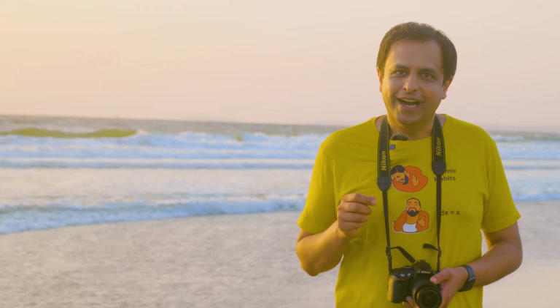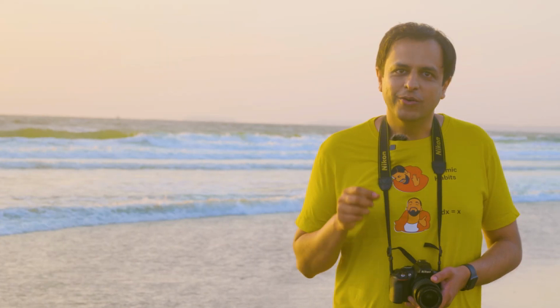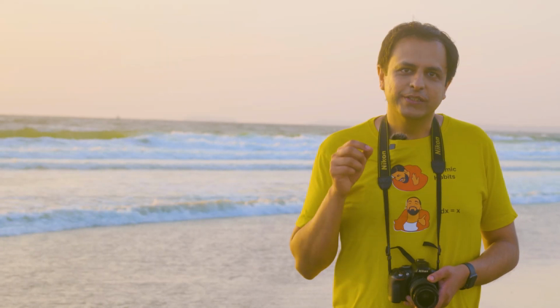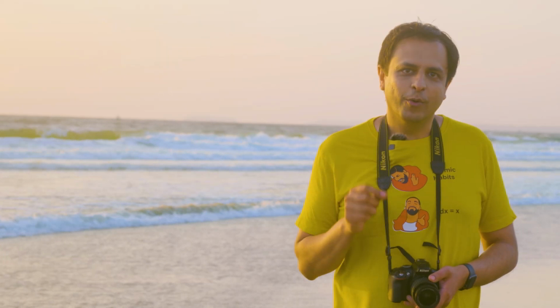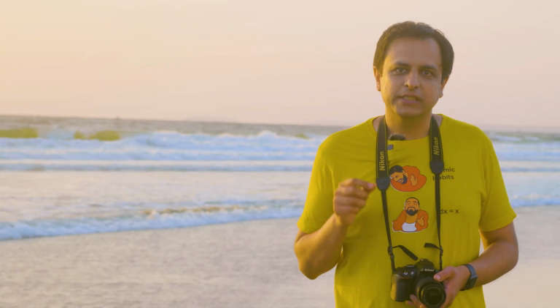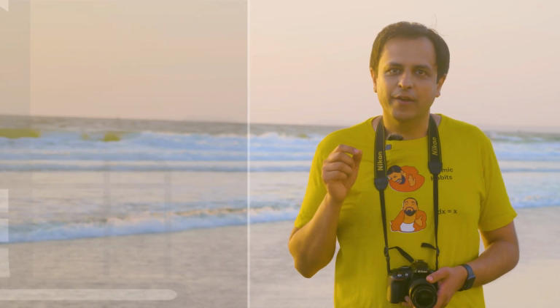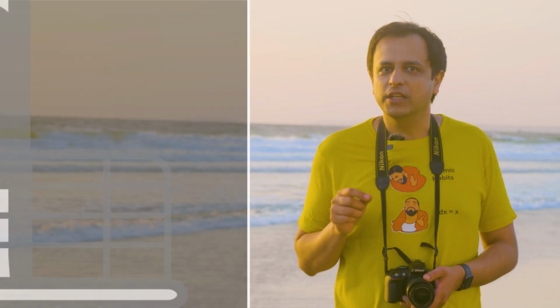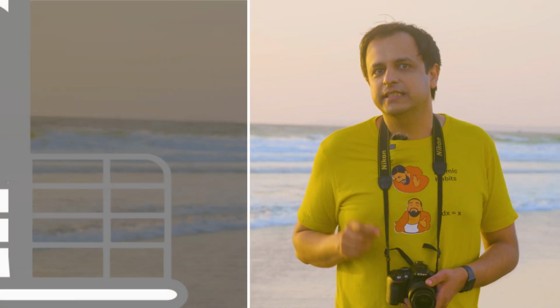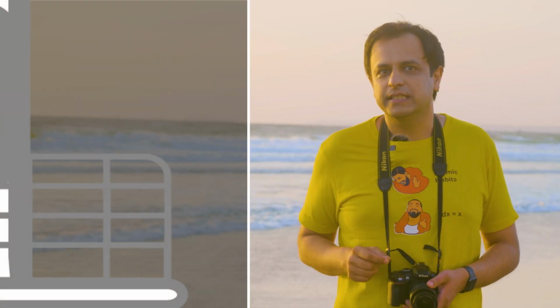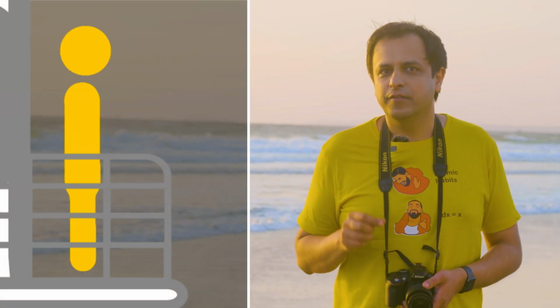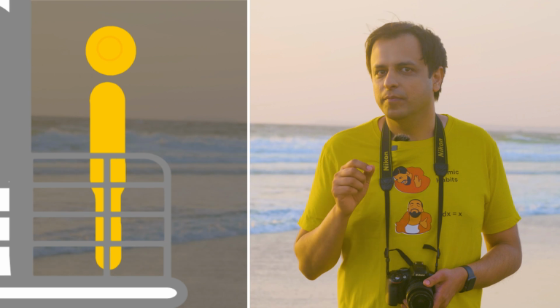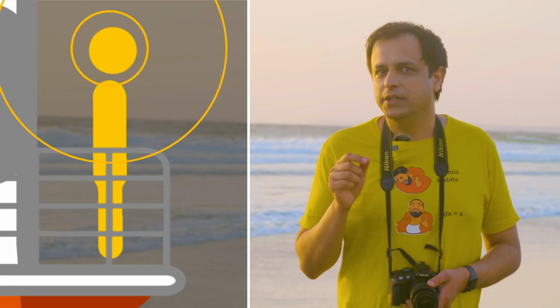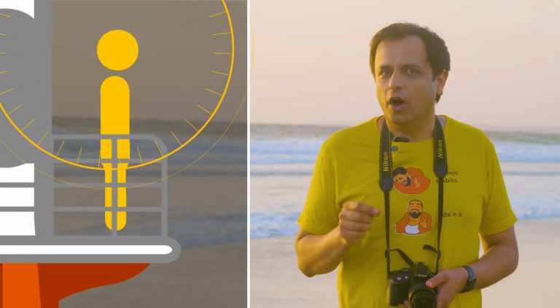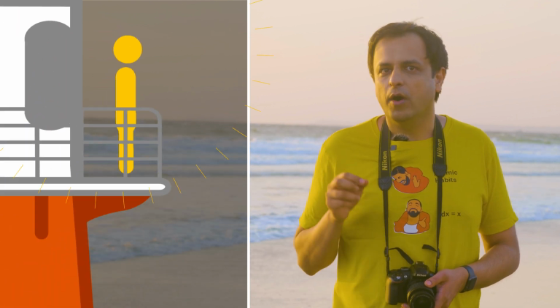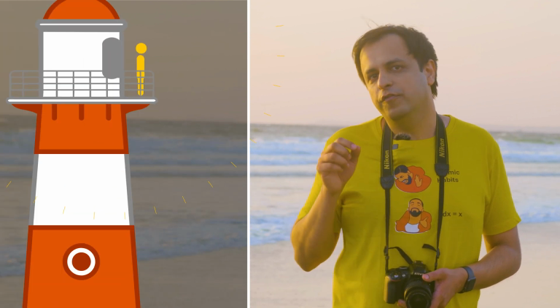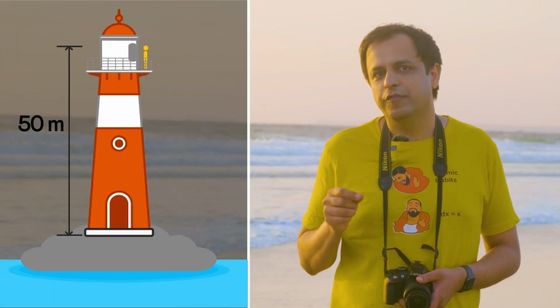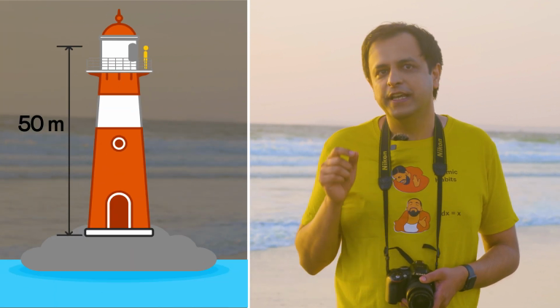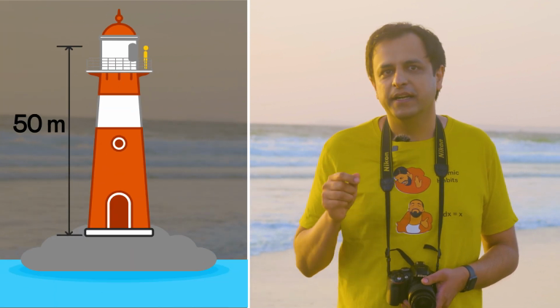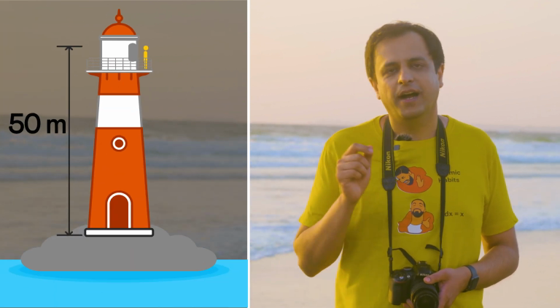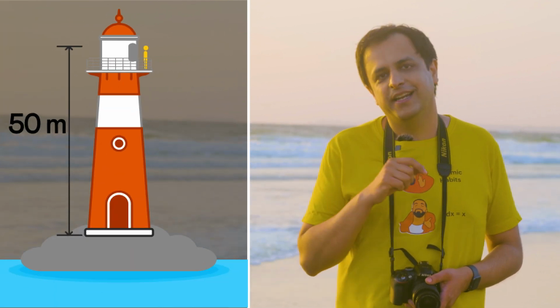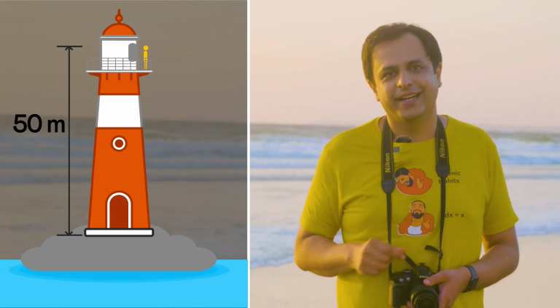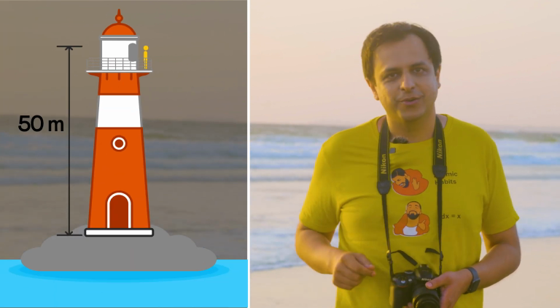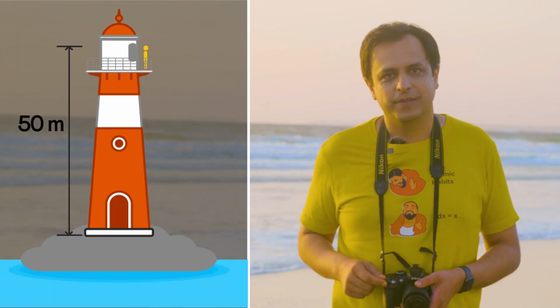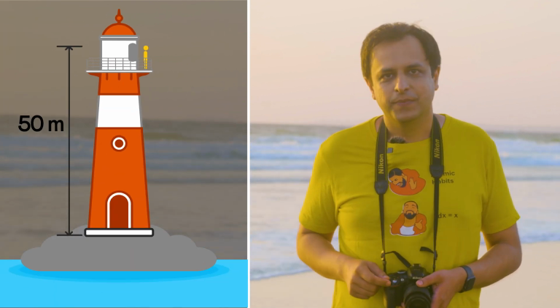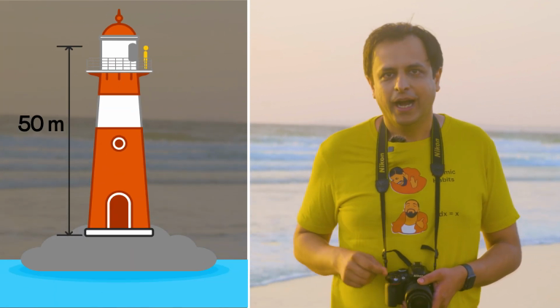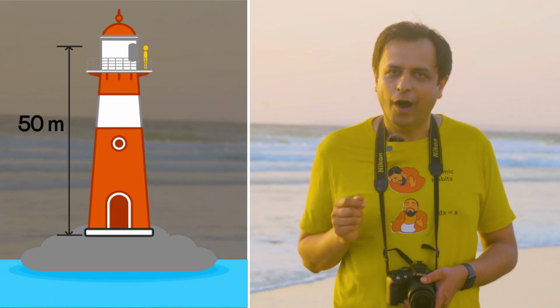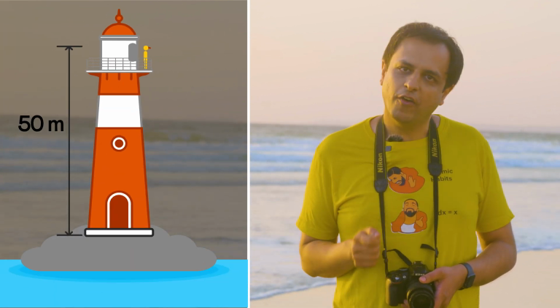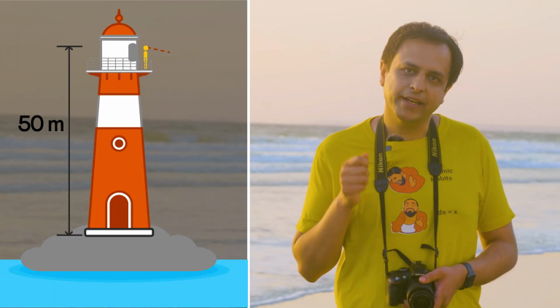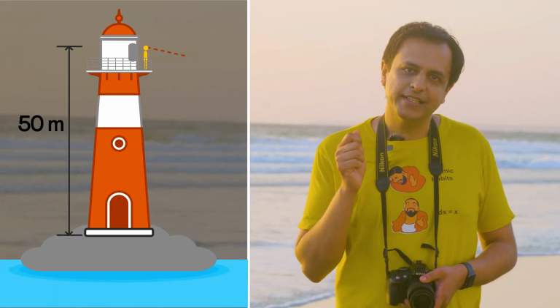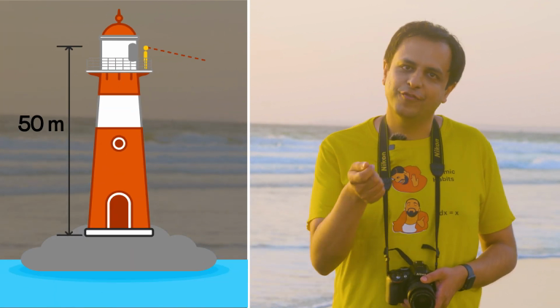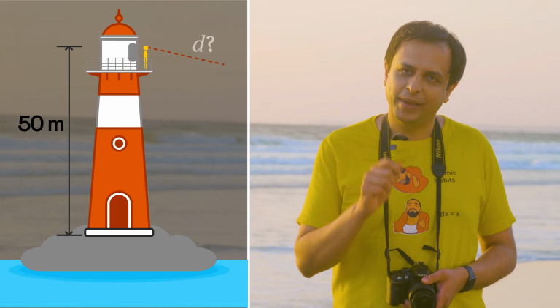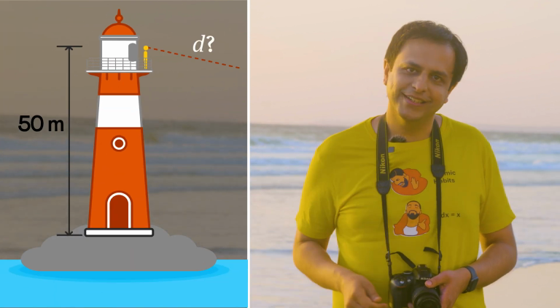Now suppose I watch the sunset from the top of a 50-meter-high lighthouse. How far can I see from here?